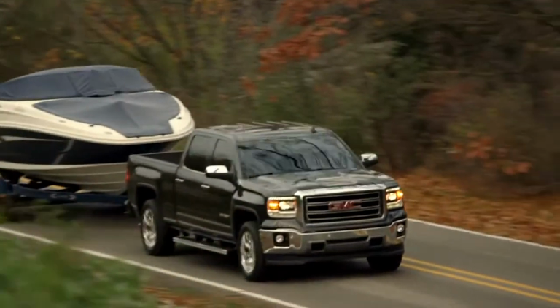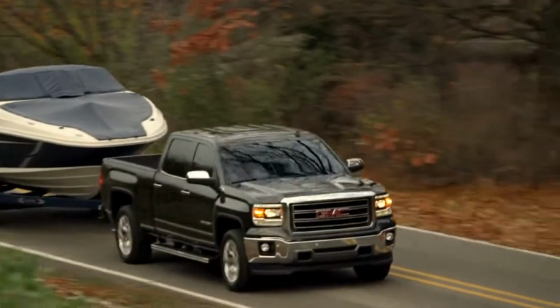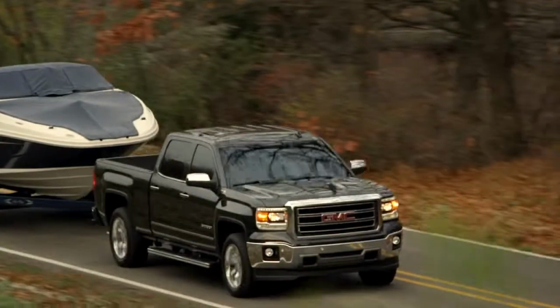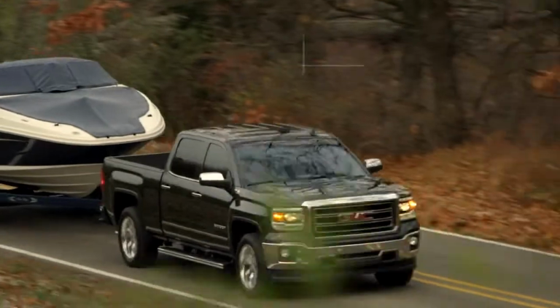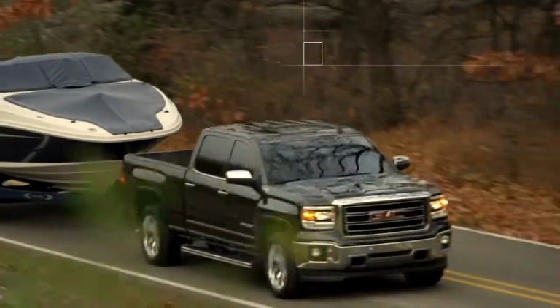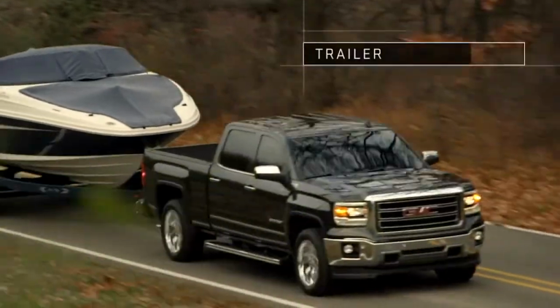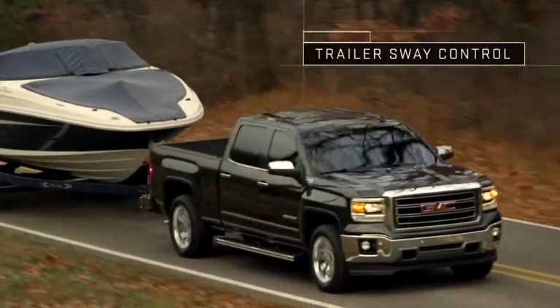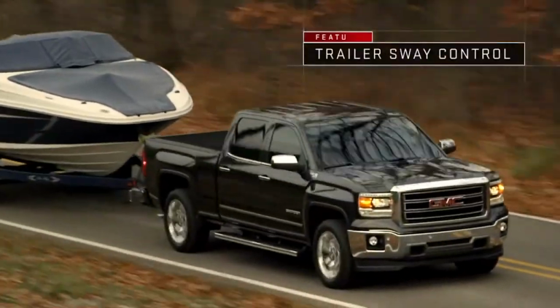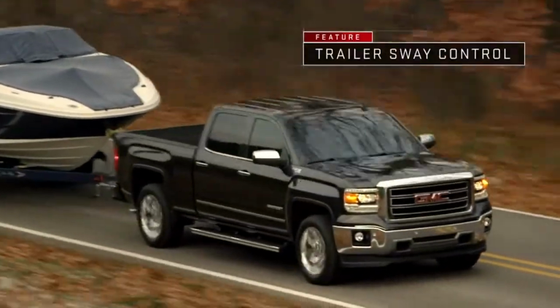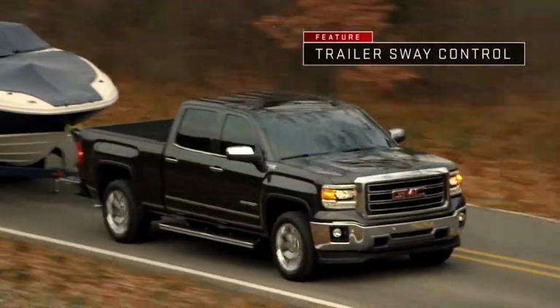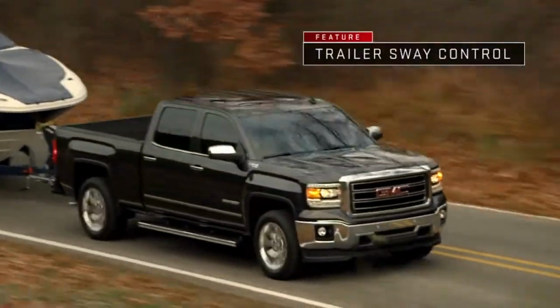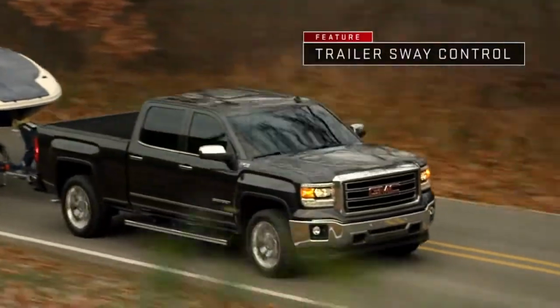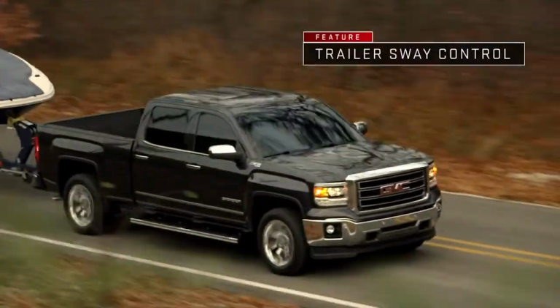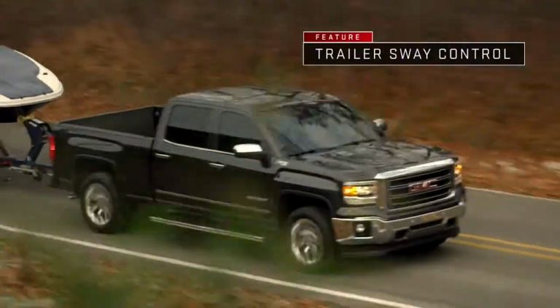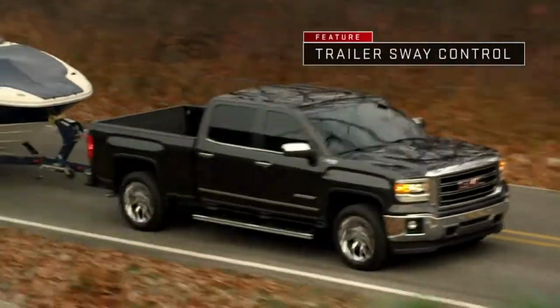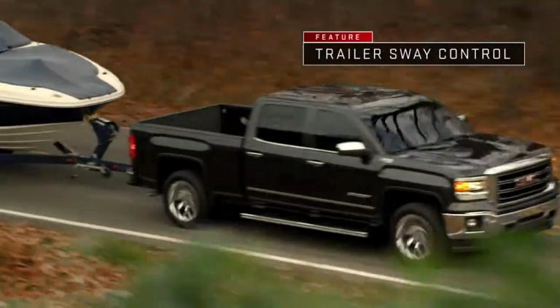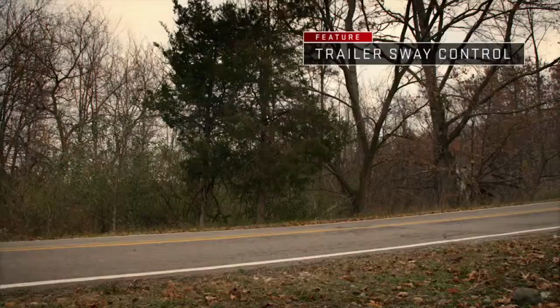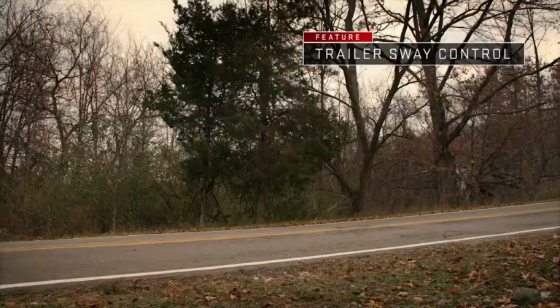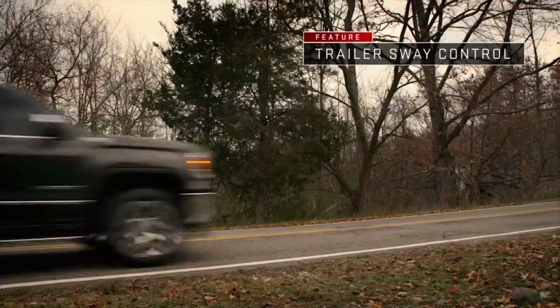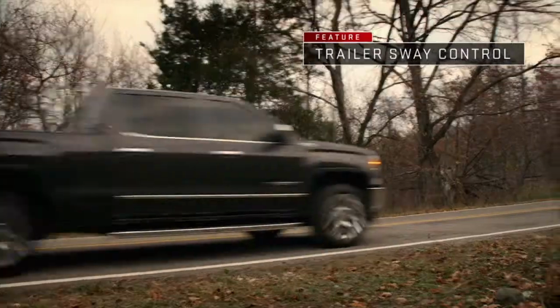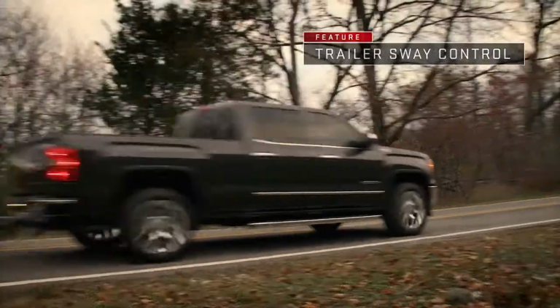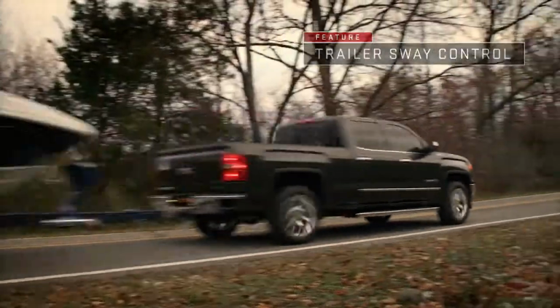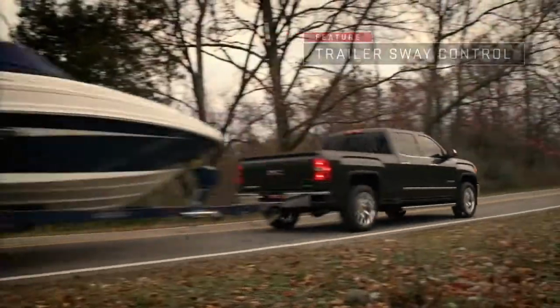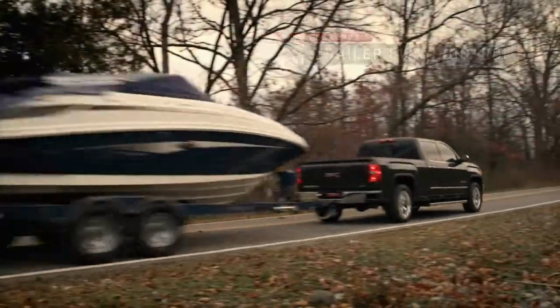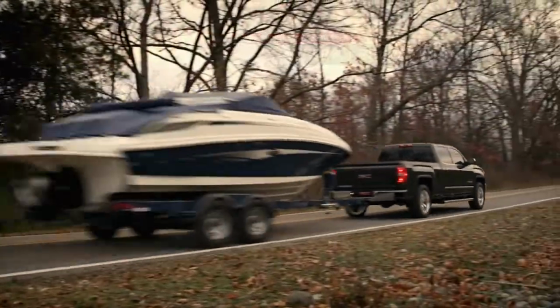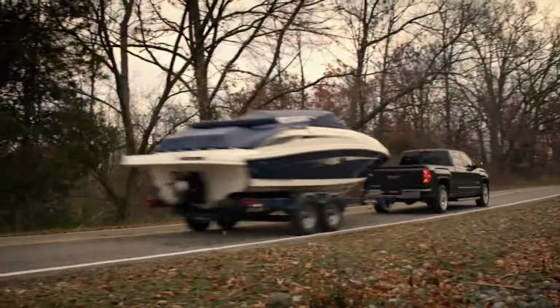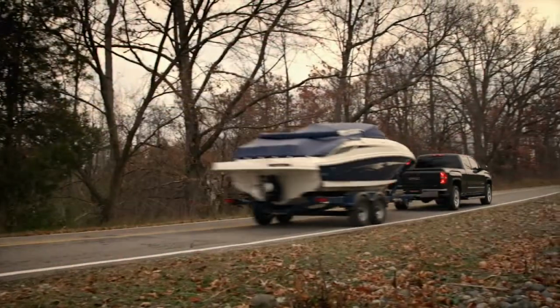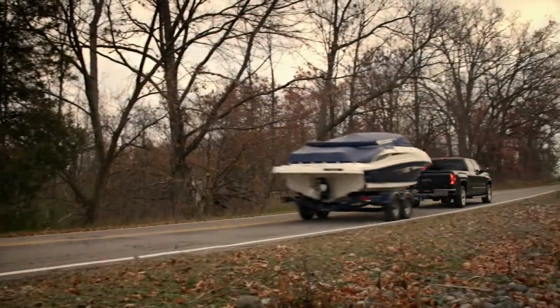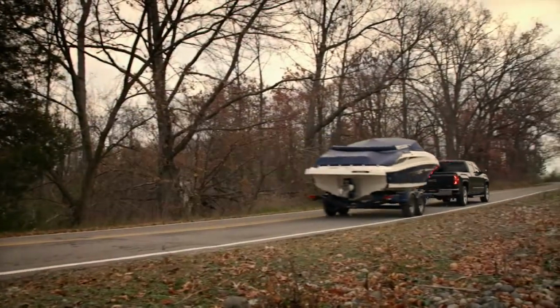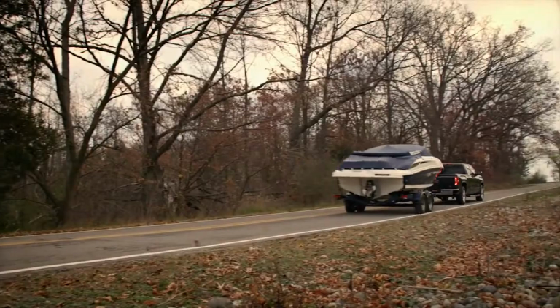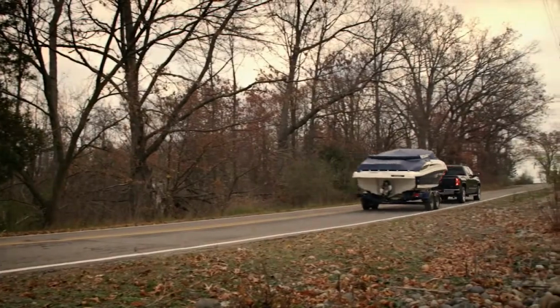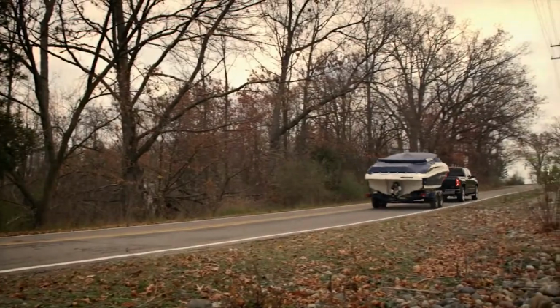Additionally, Sierra's standard trailer sway control offers confidence even while trailering under full load.